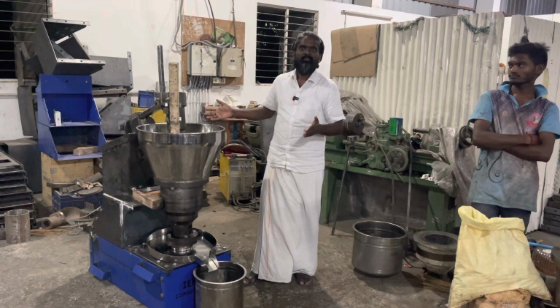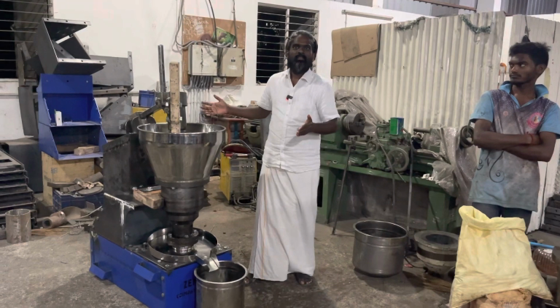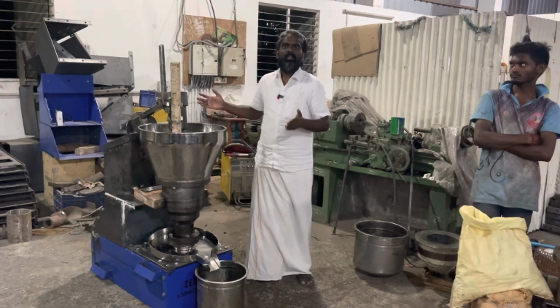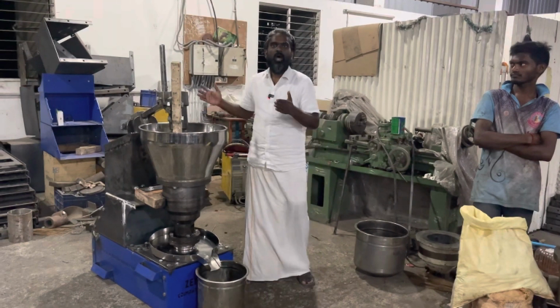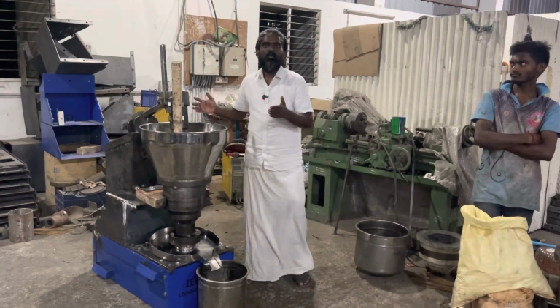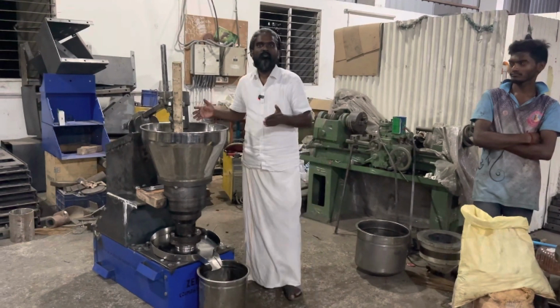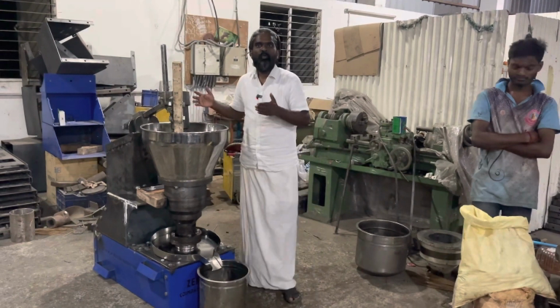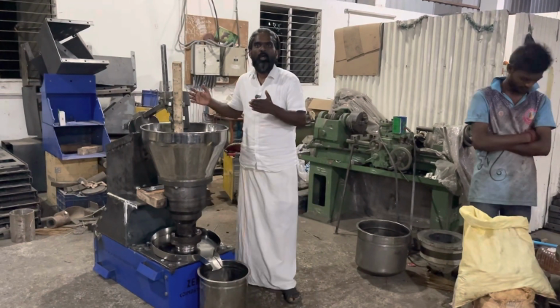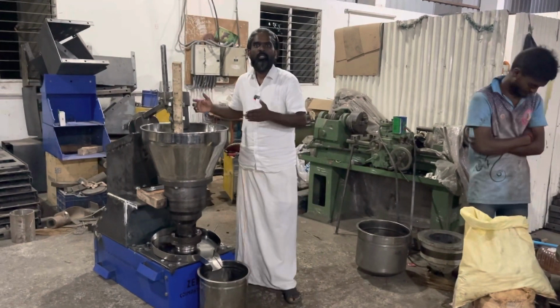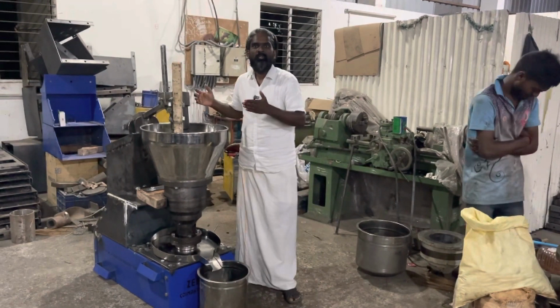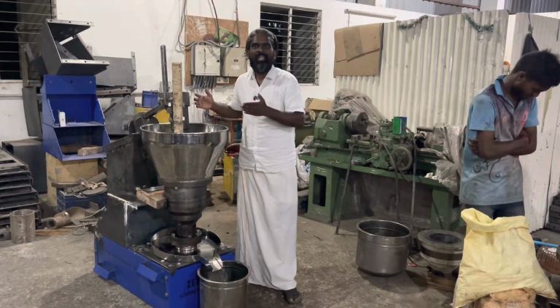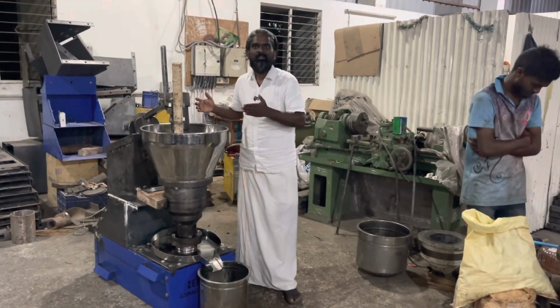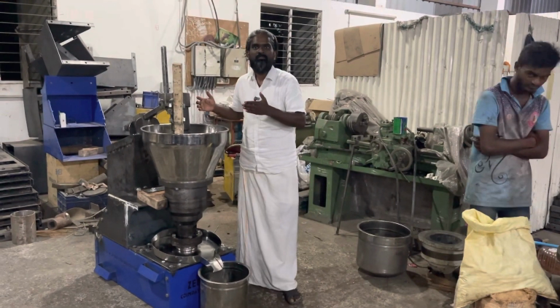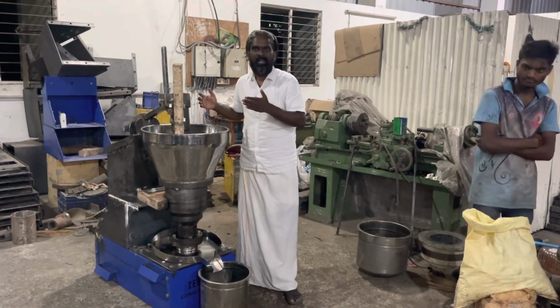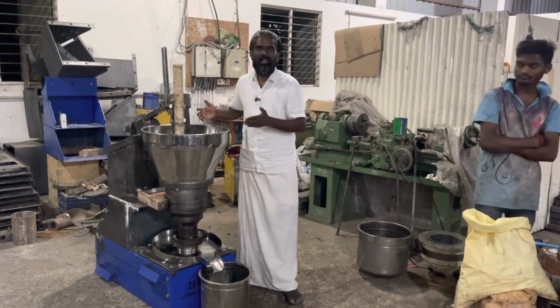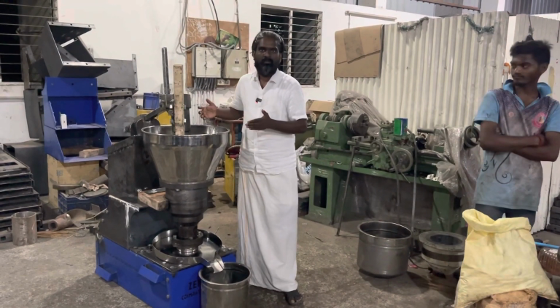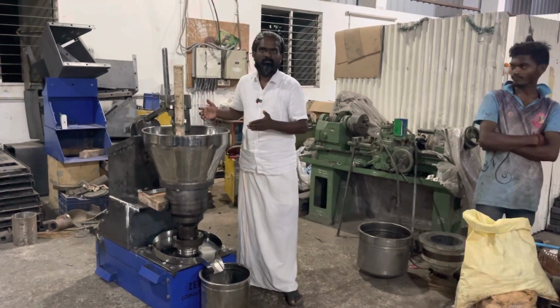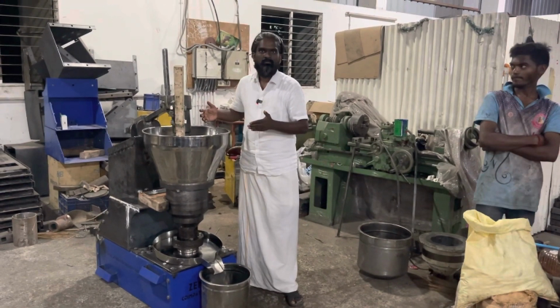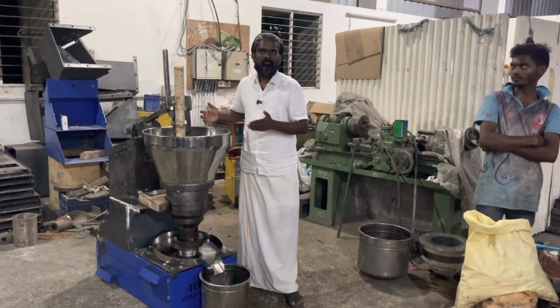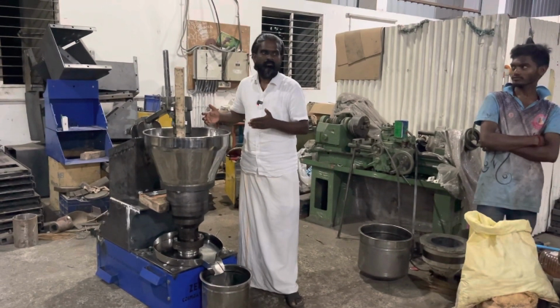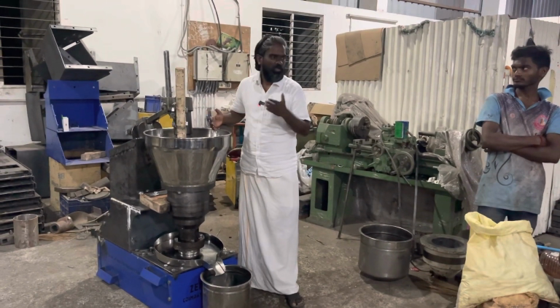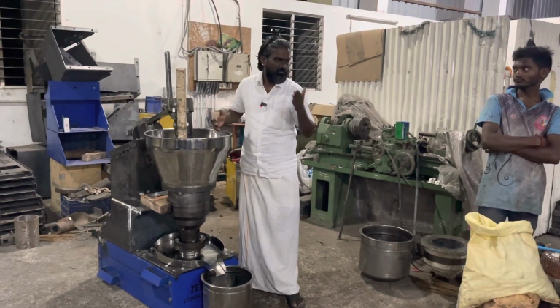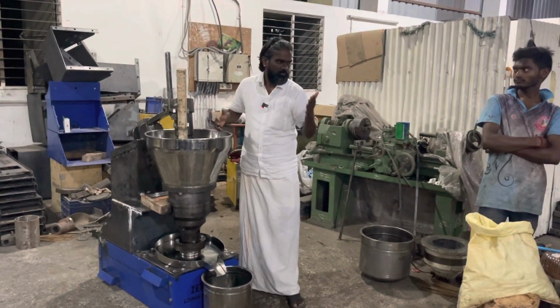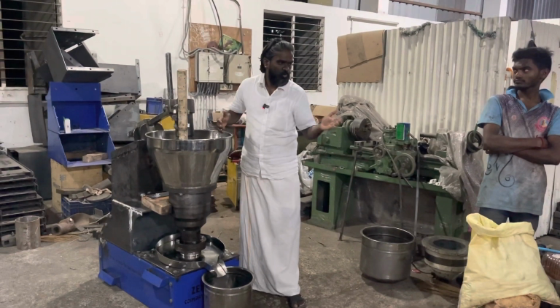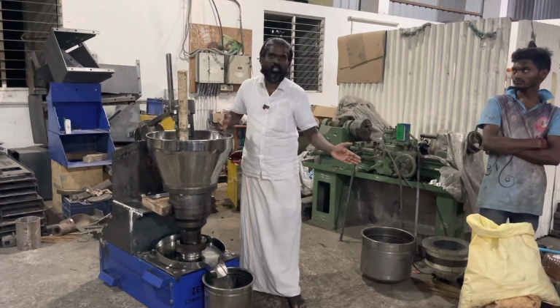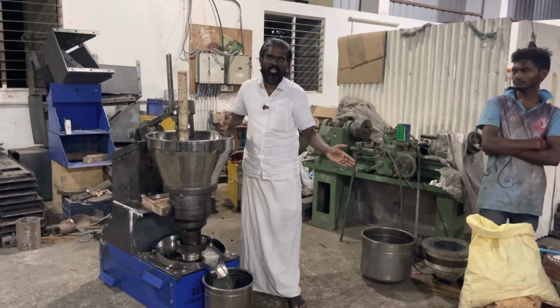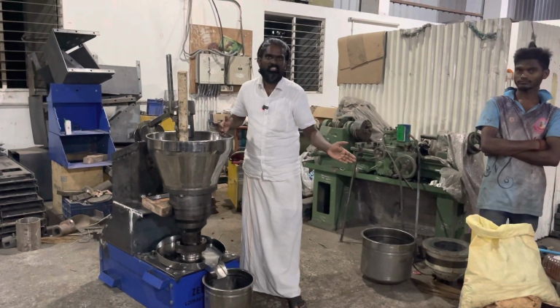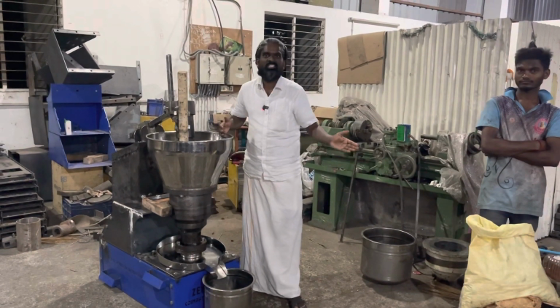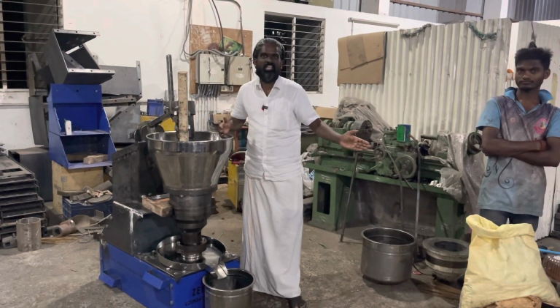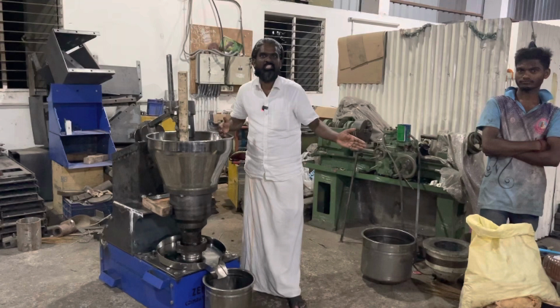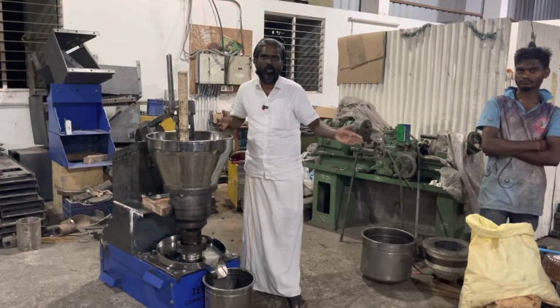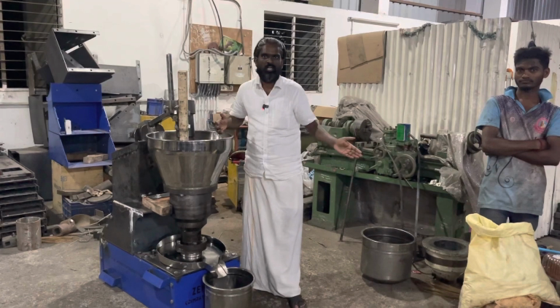Now we are going to take a trial for coconut — 6 kg coconut.